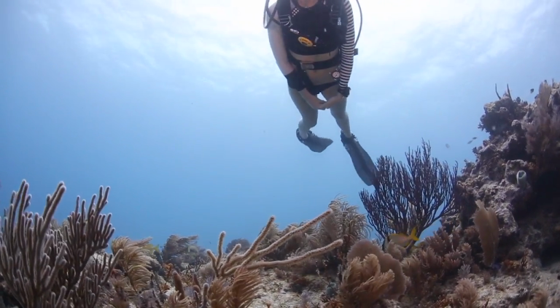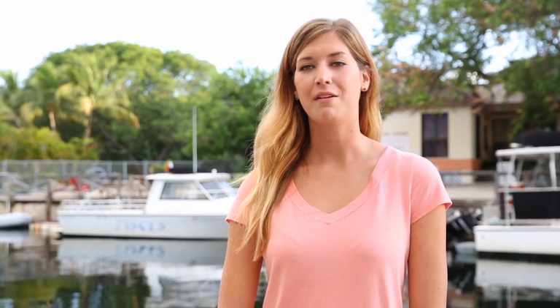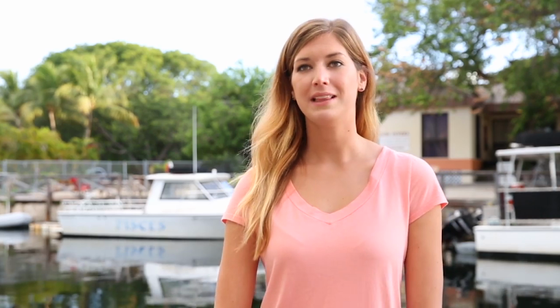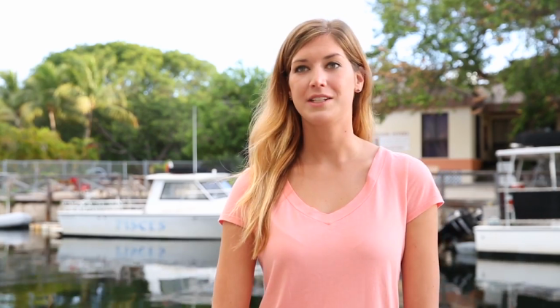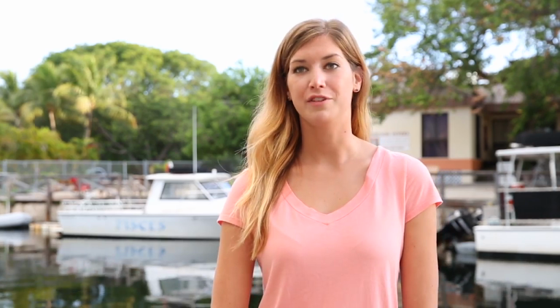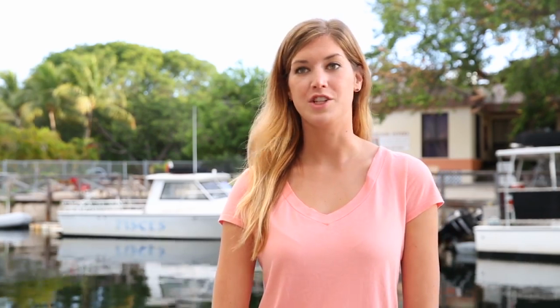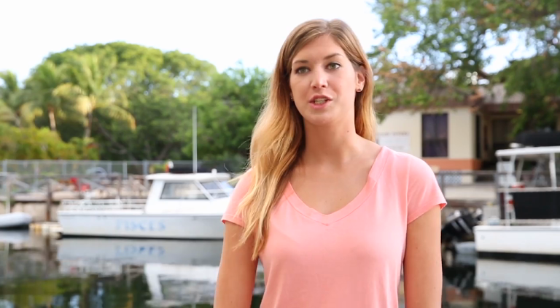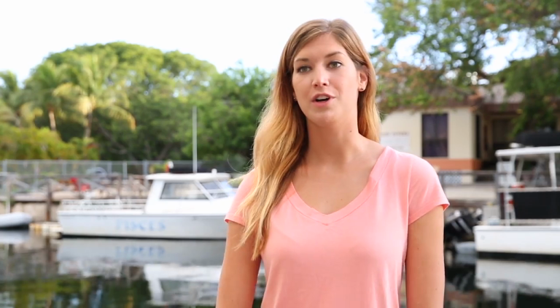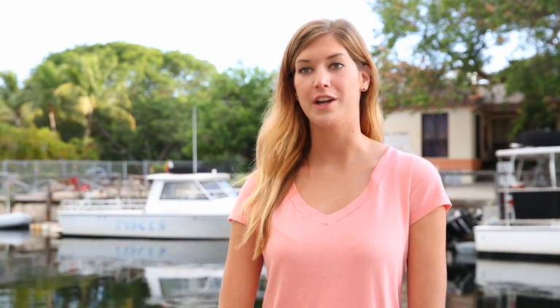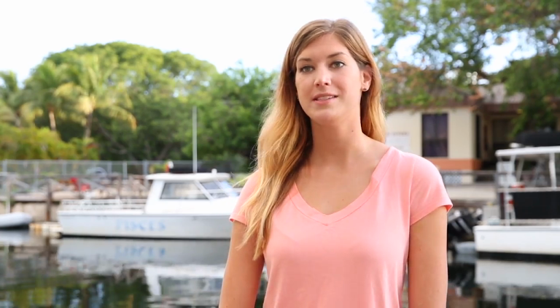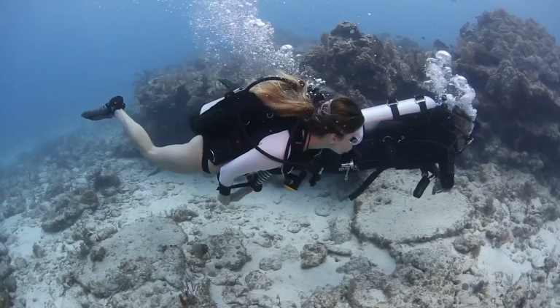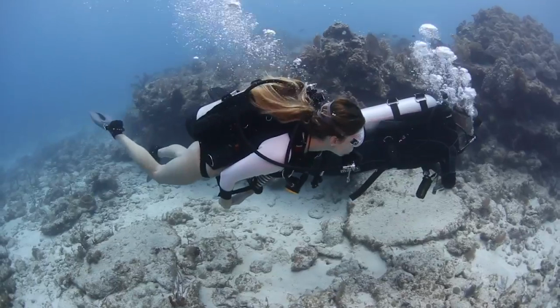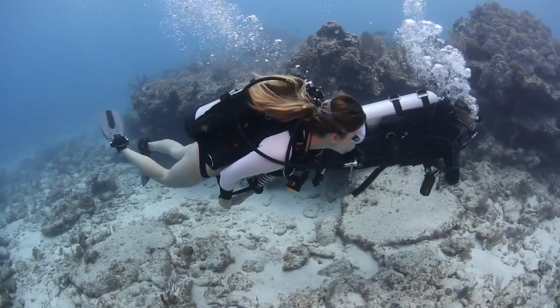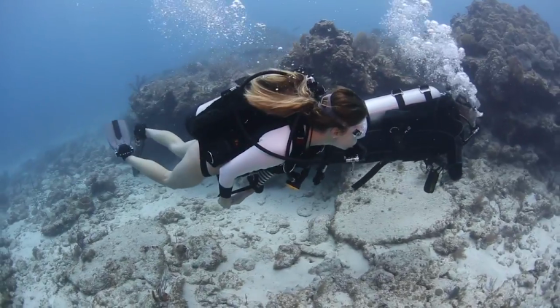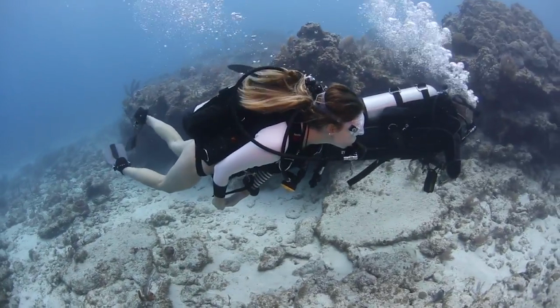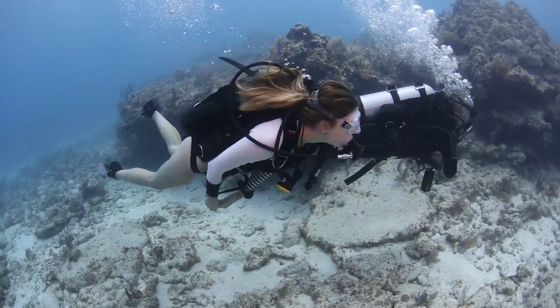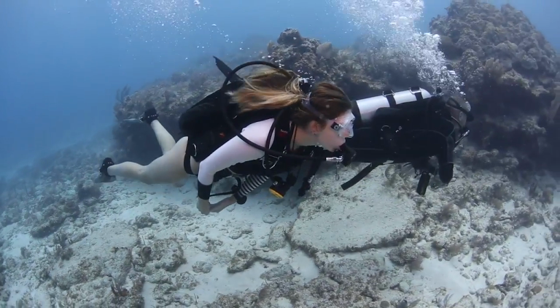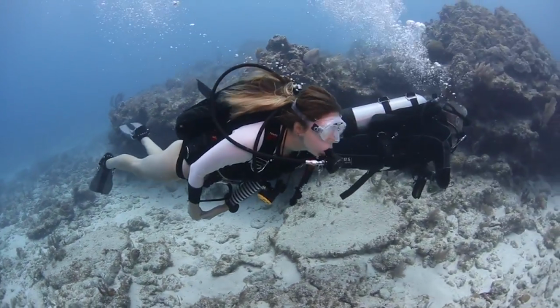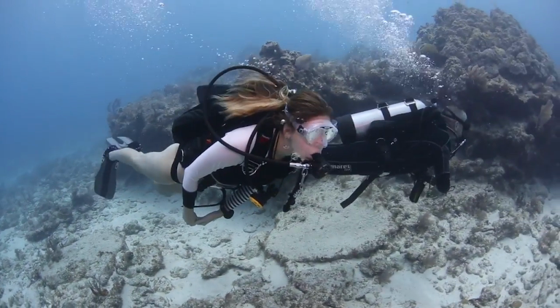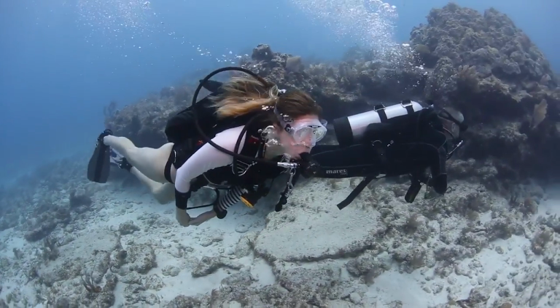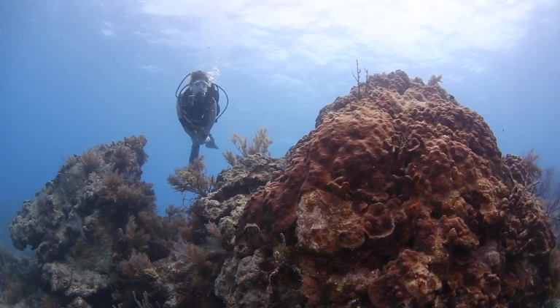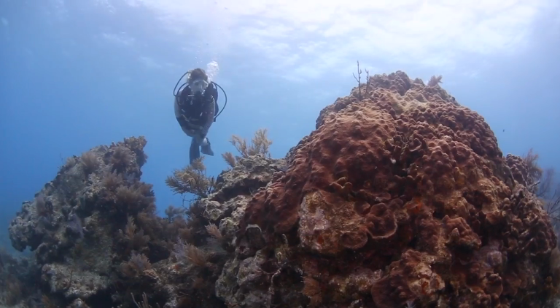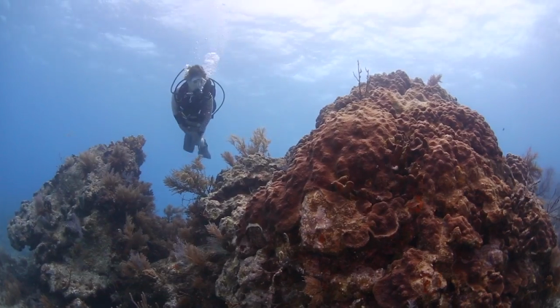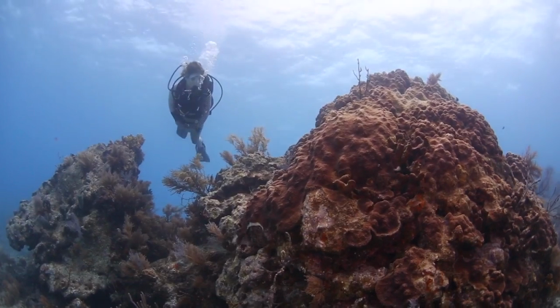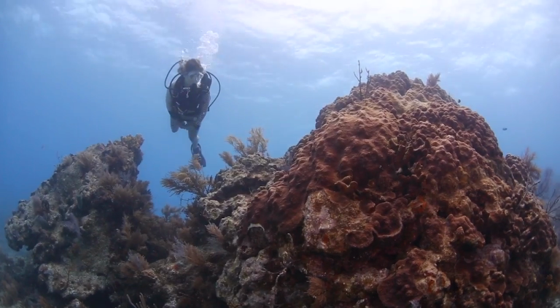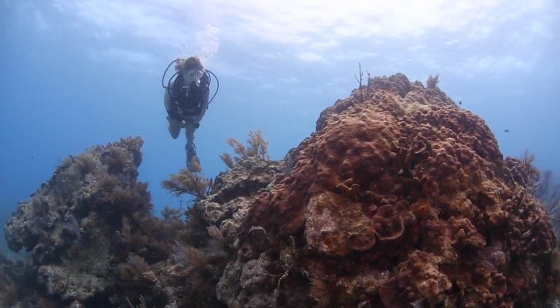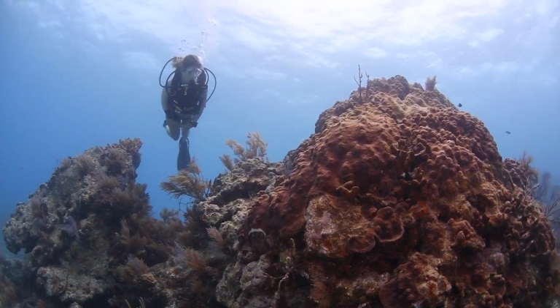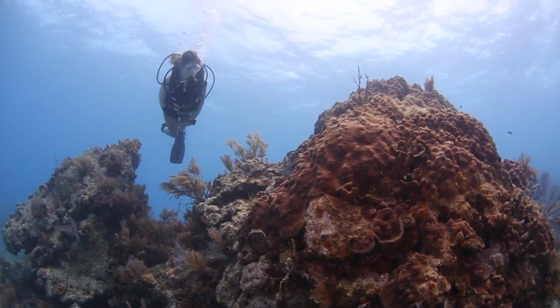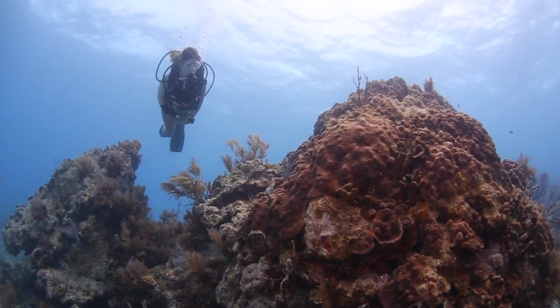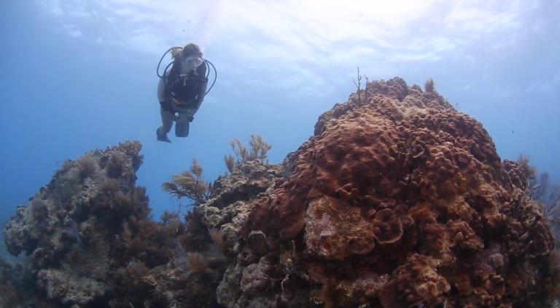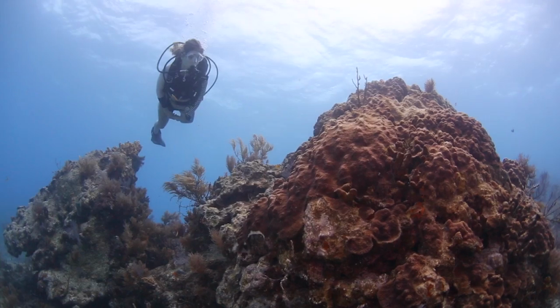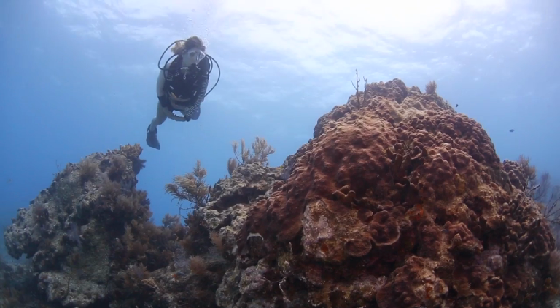I really liked the fully adjustable harness. I actually had to make a few adjustments in the water and it was easy to do, and it kept me stable throughout my dive.